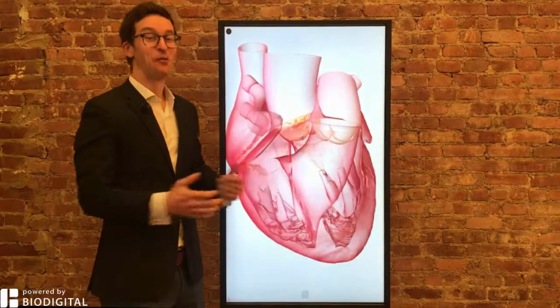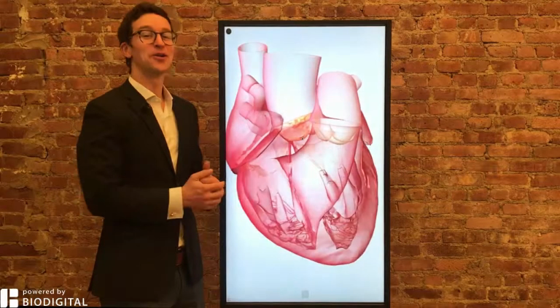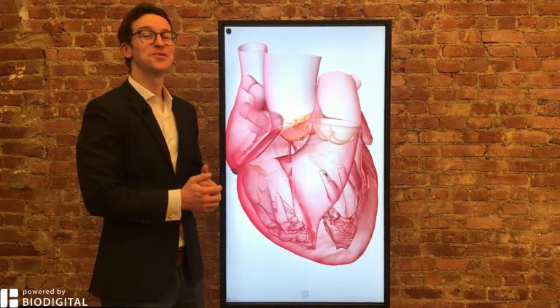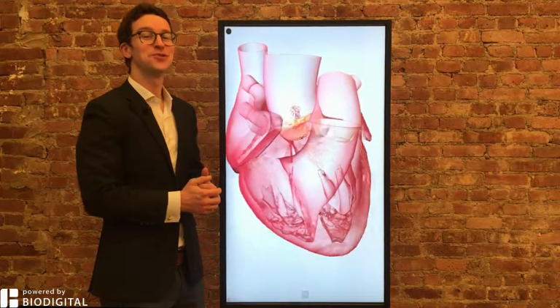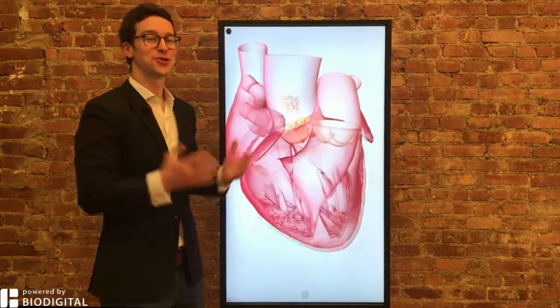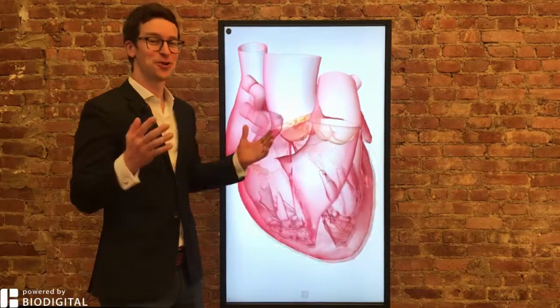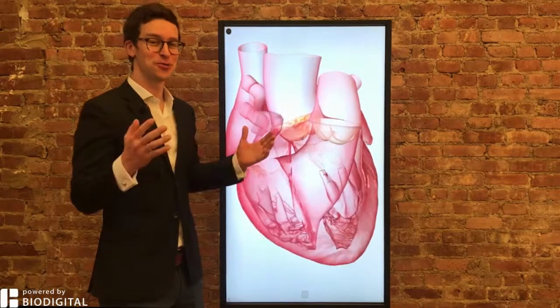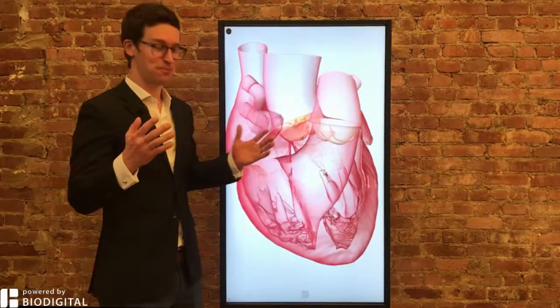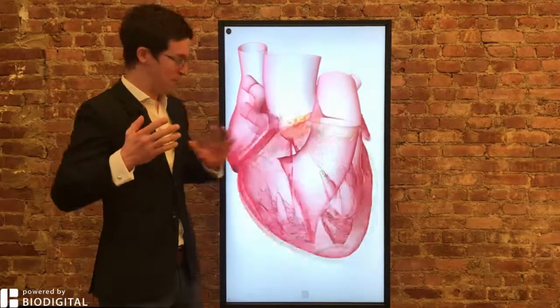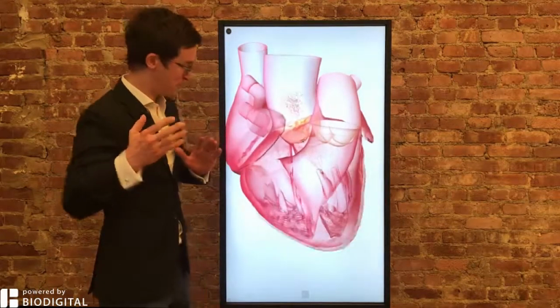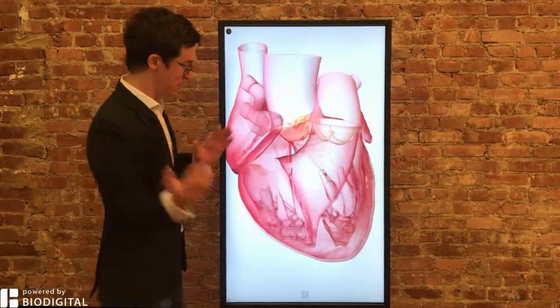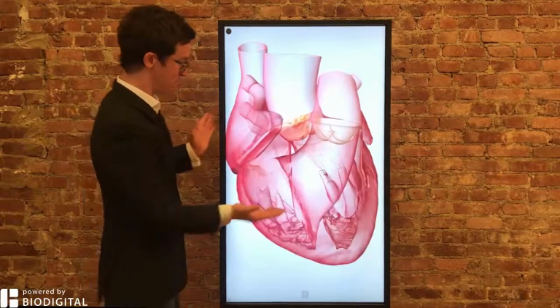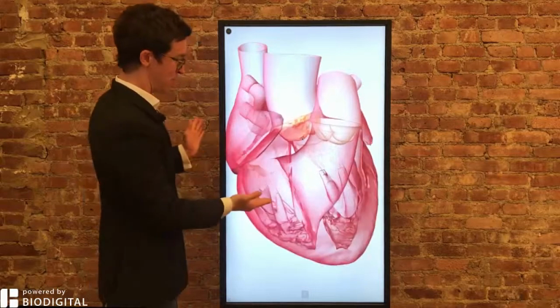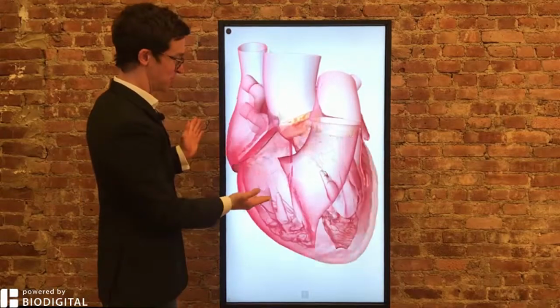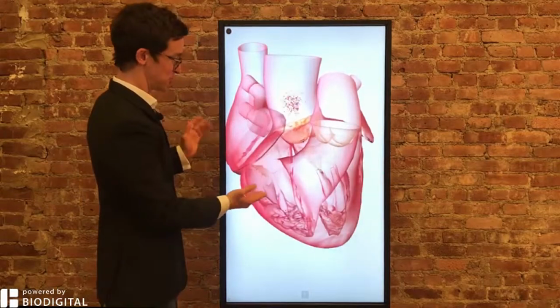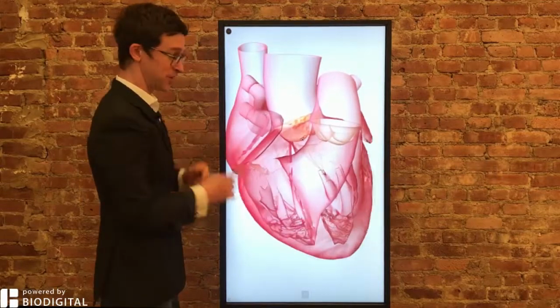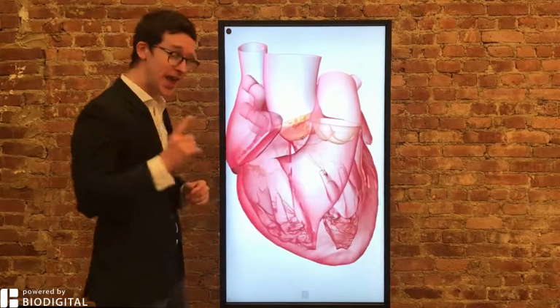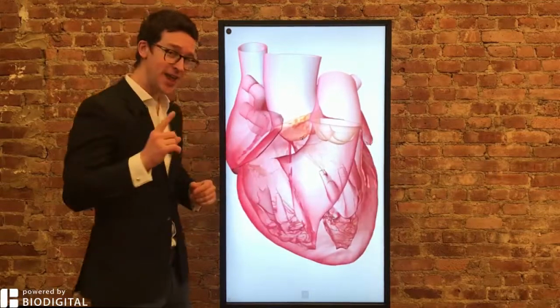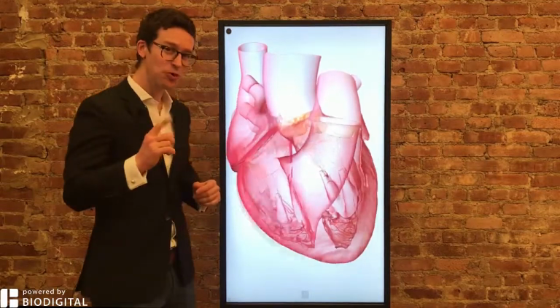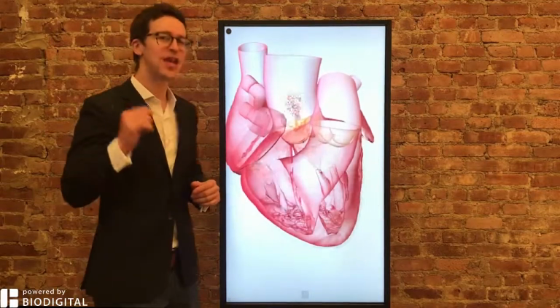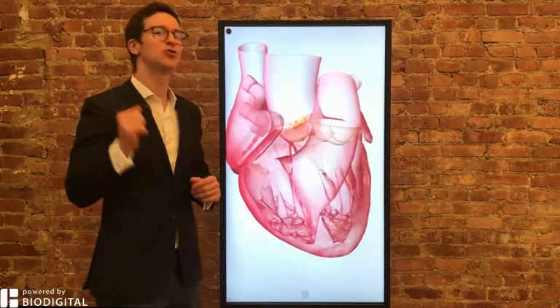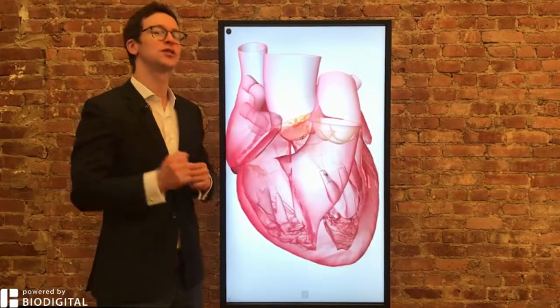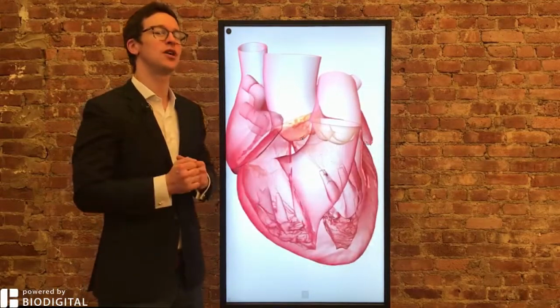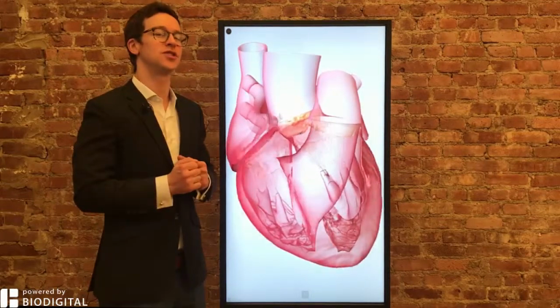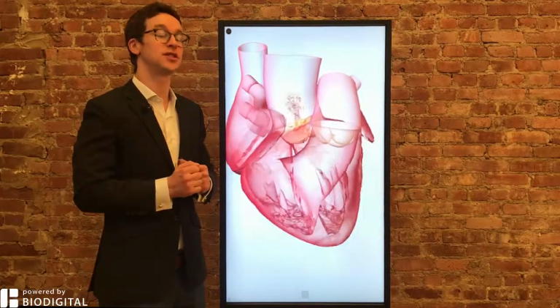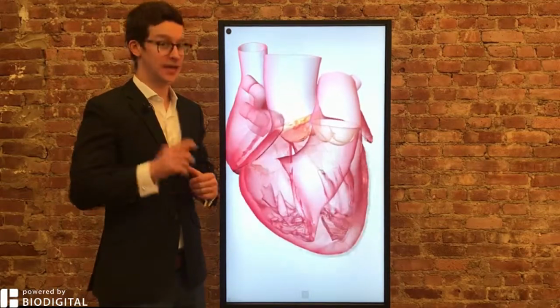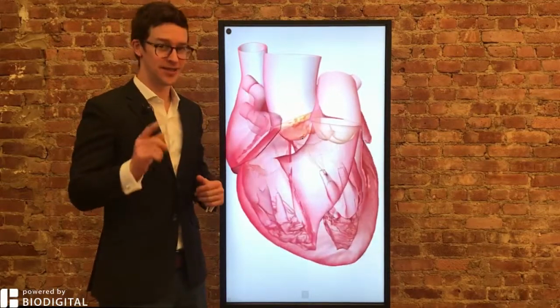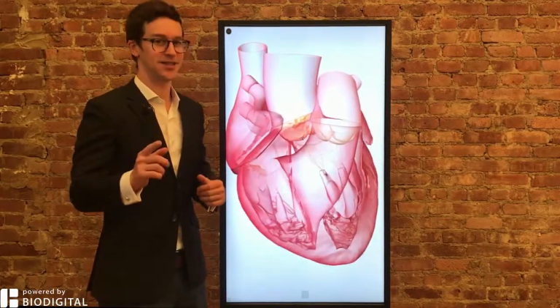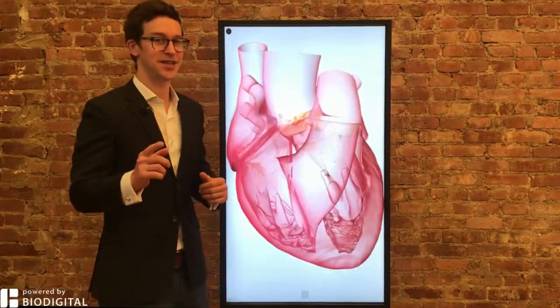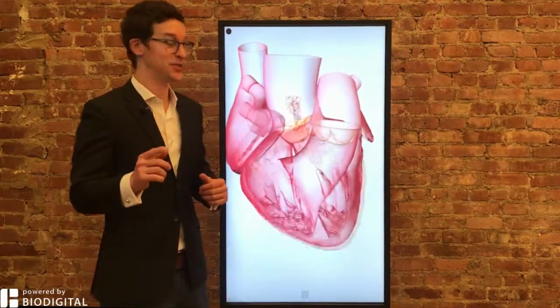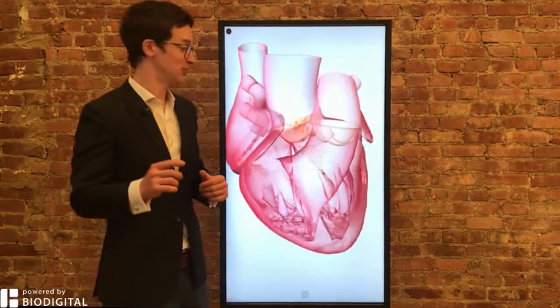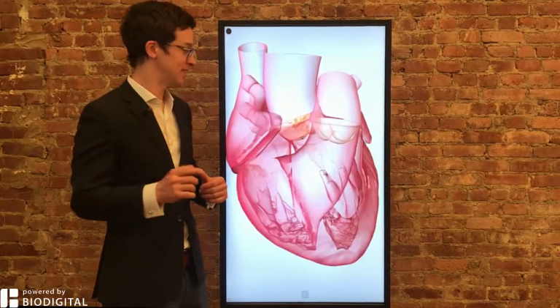Welcome to Dr. Tom Talks, powered by BioDigital. Today: what is aortic stenosis in 60 seconds or less?